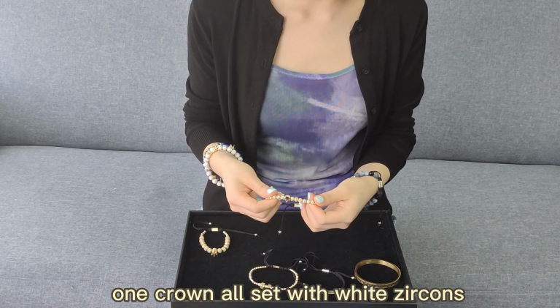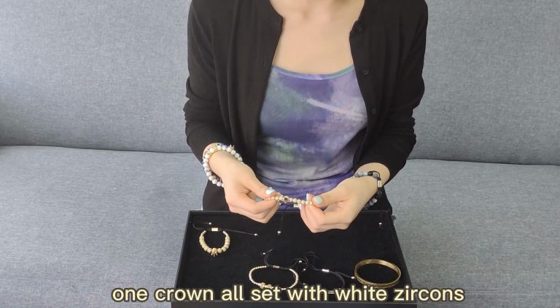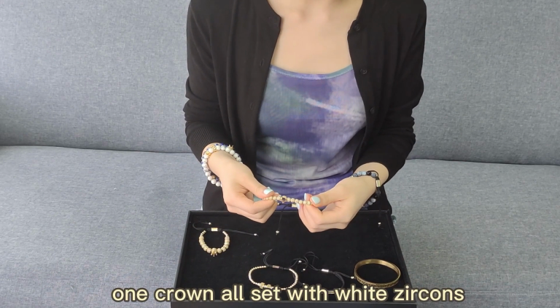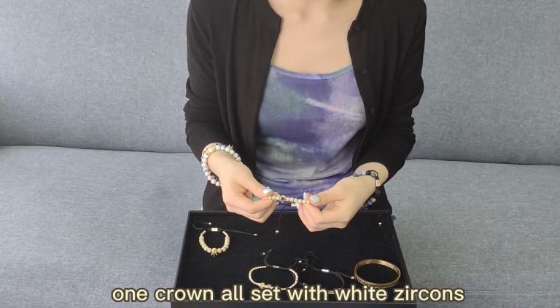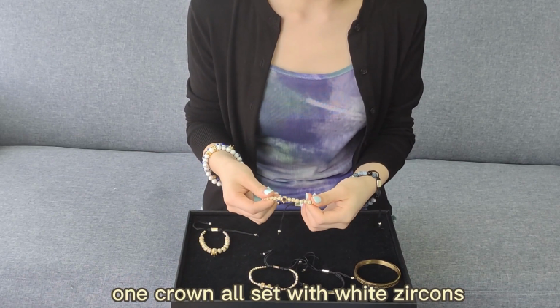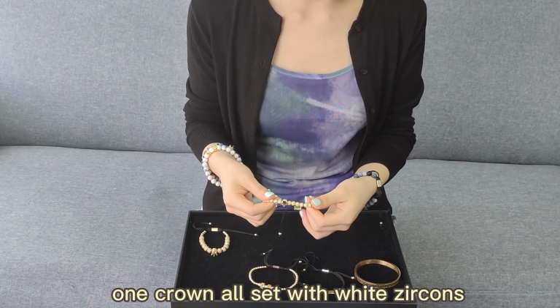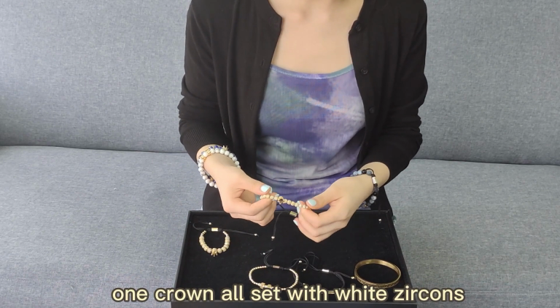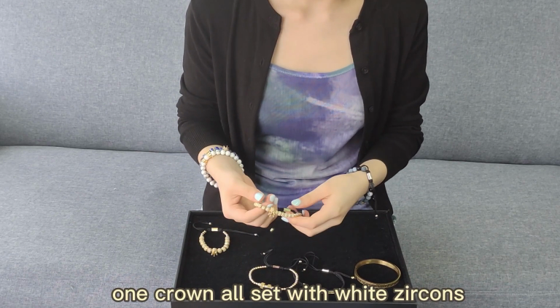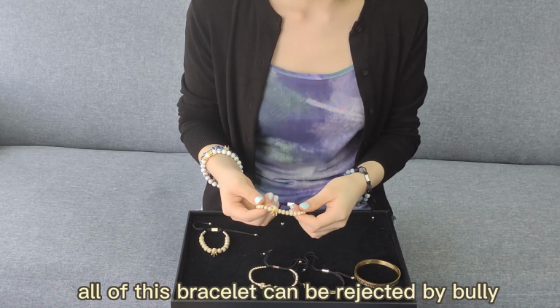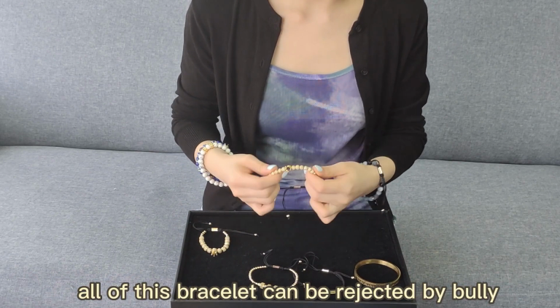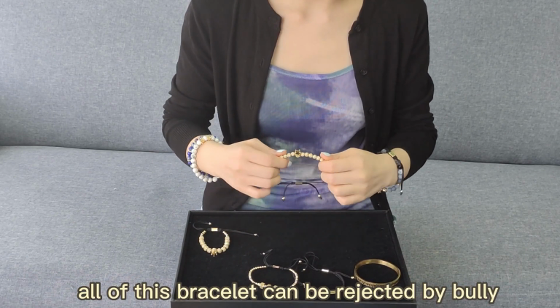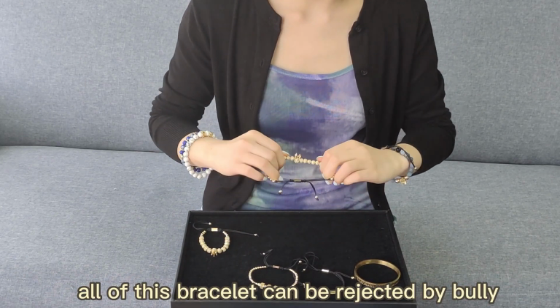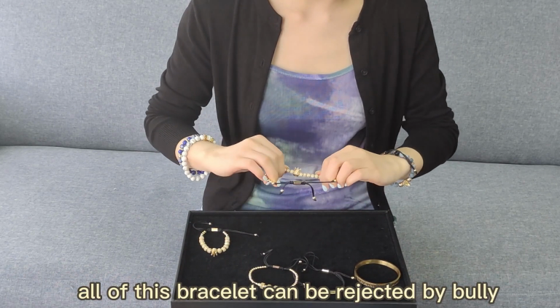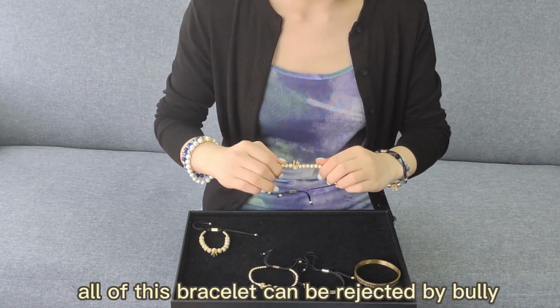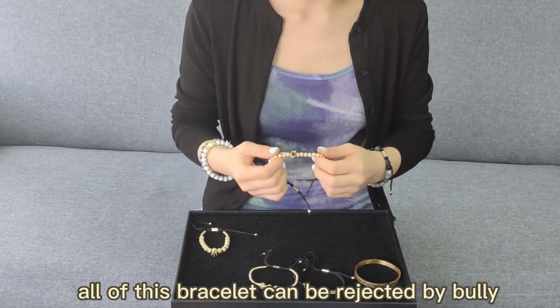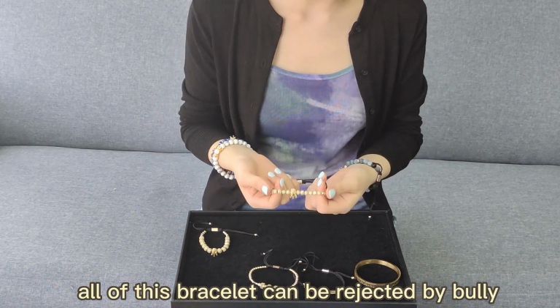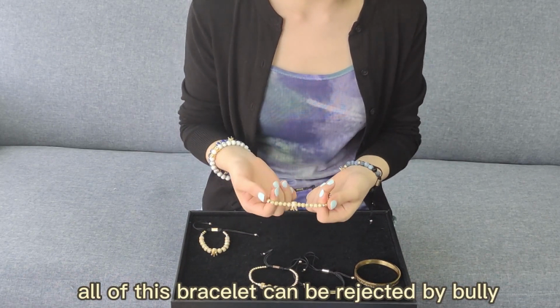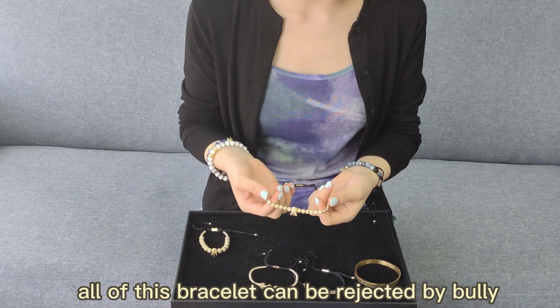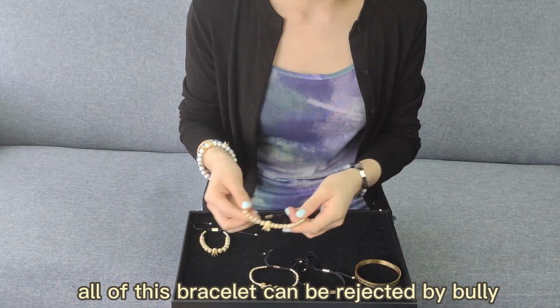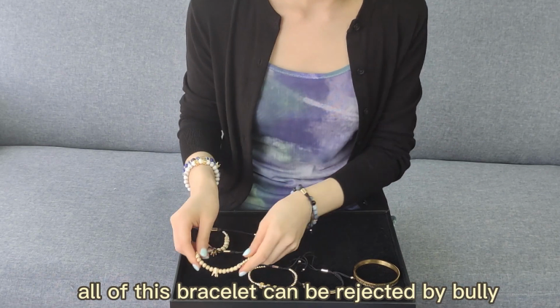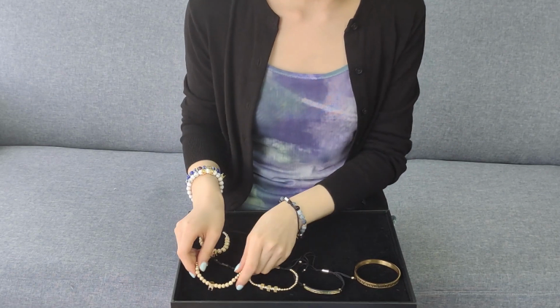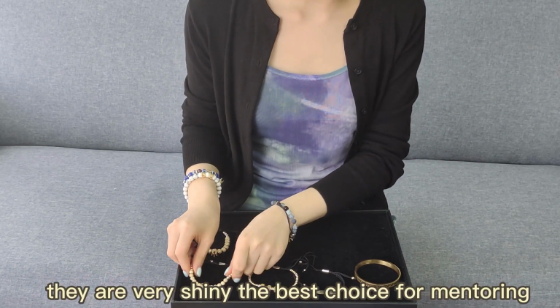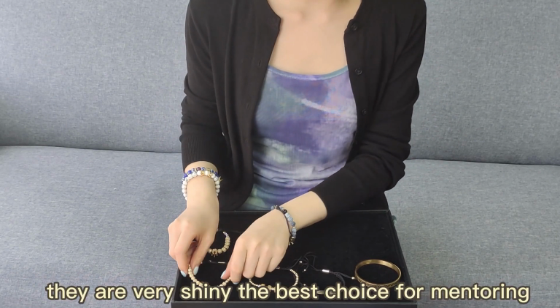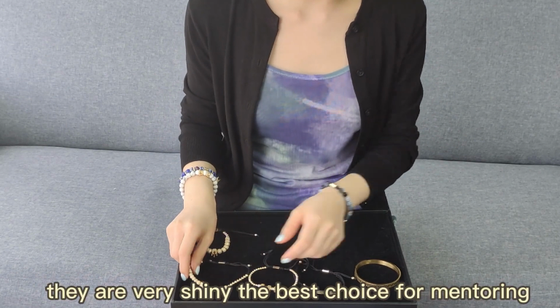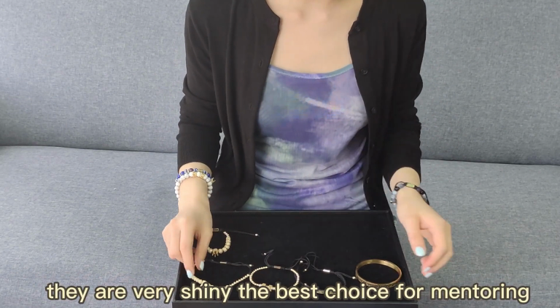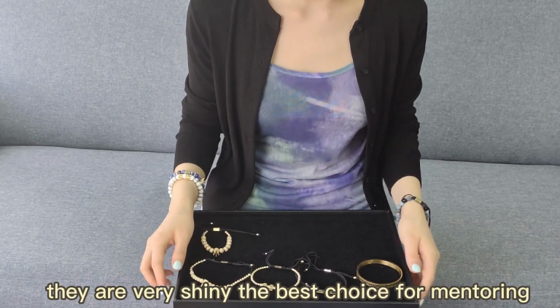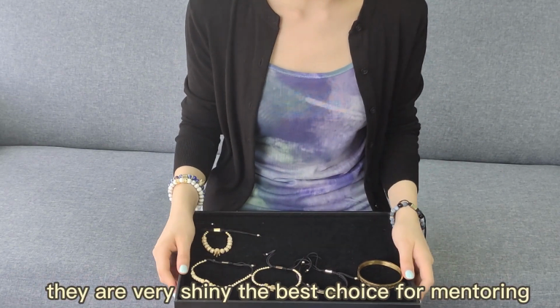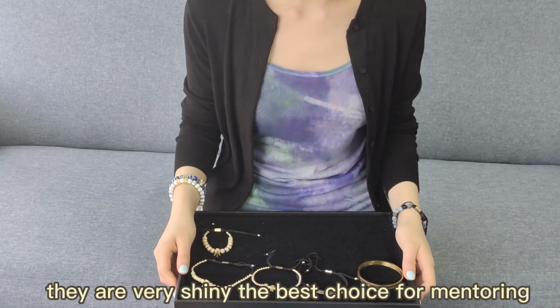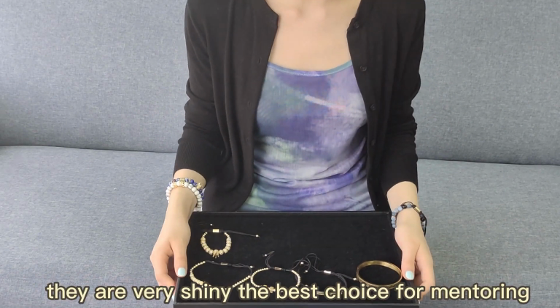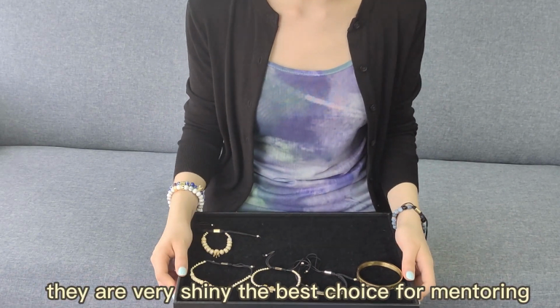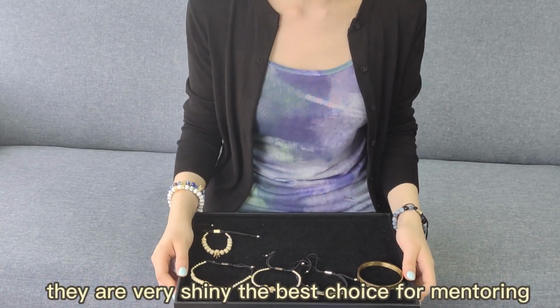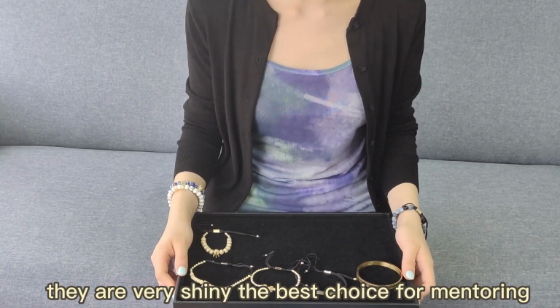The third one has several small round beads and one crown, all set with white zircons. All of these bracelets can be resized by pulling. They are very shiny — the best choice for men's jewelry.